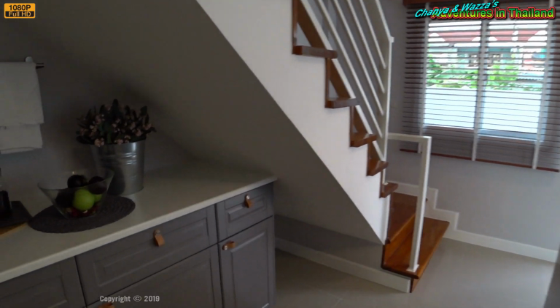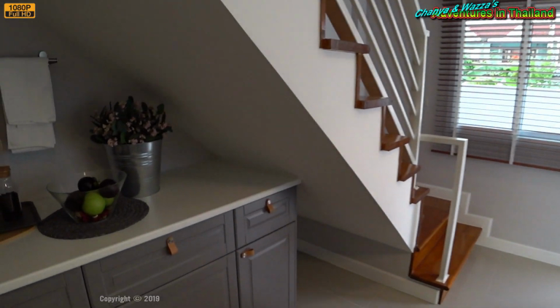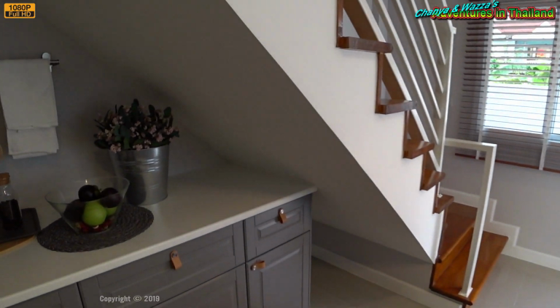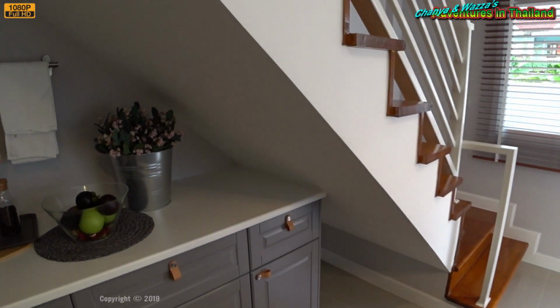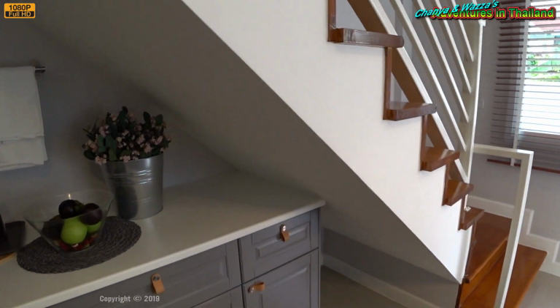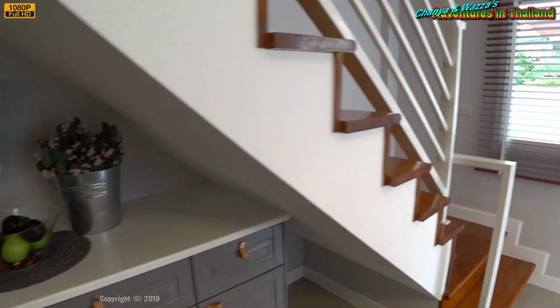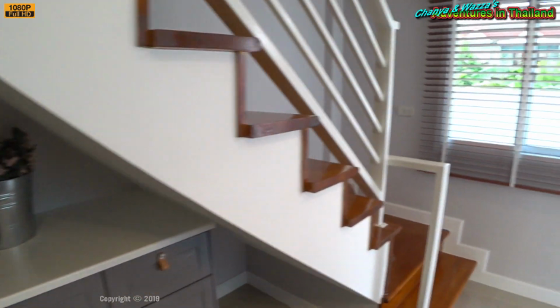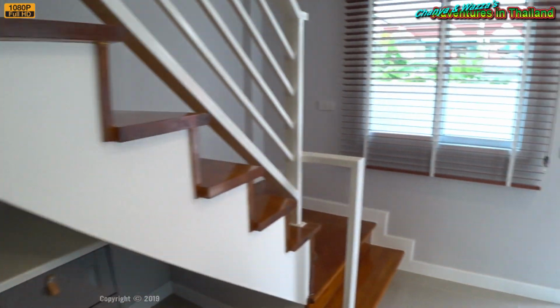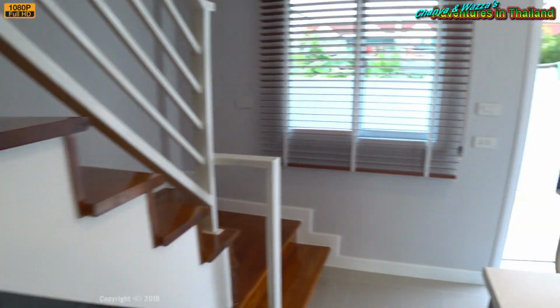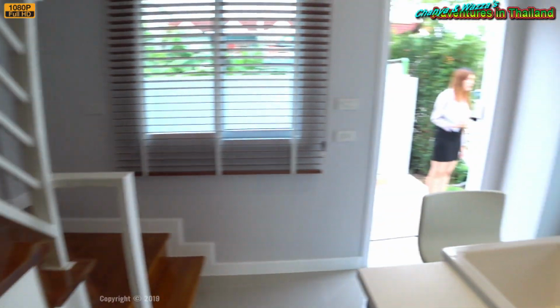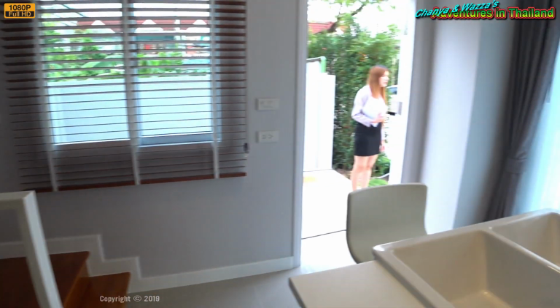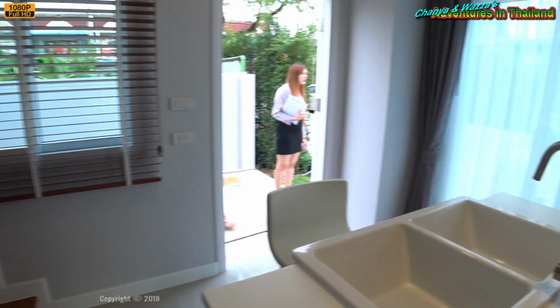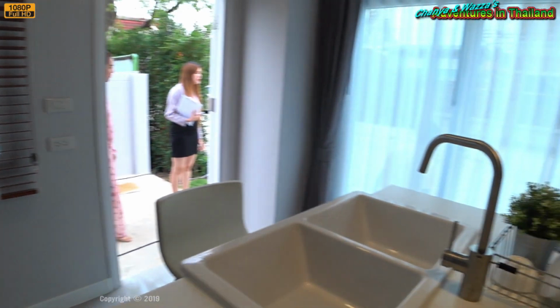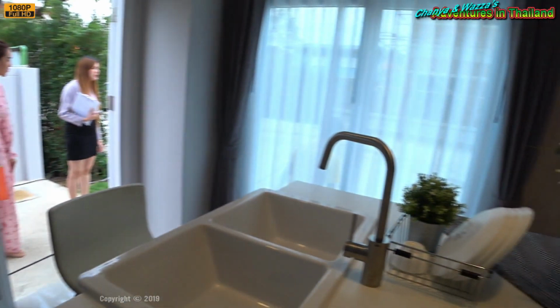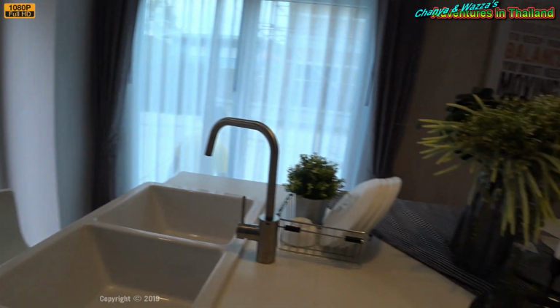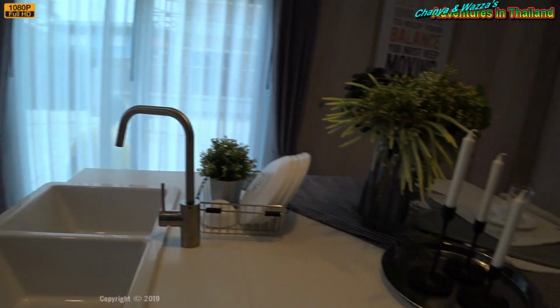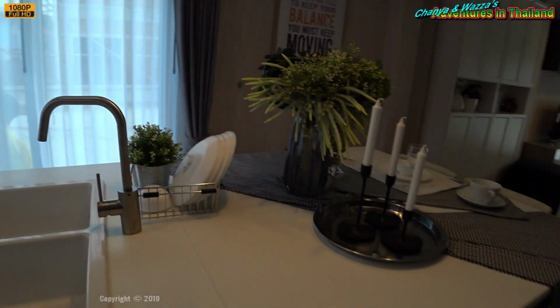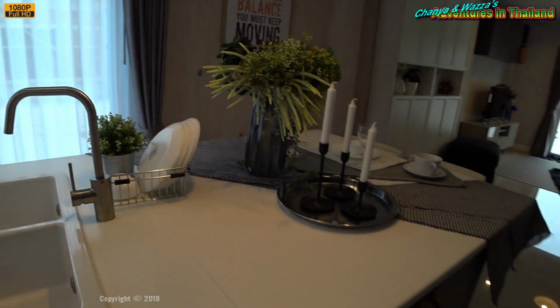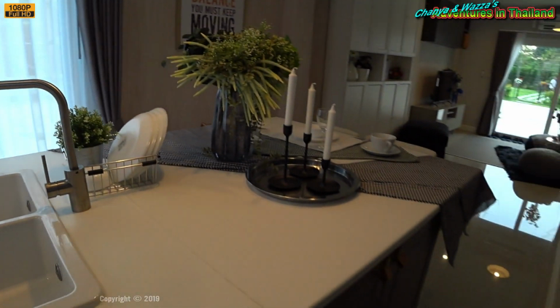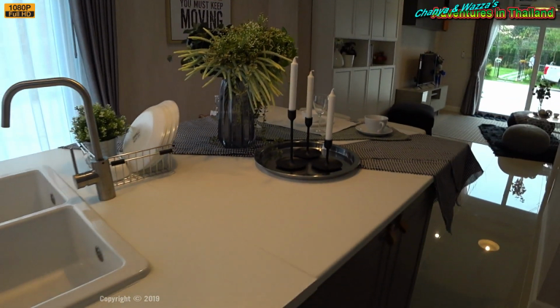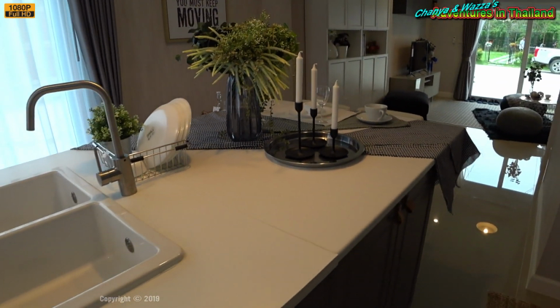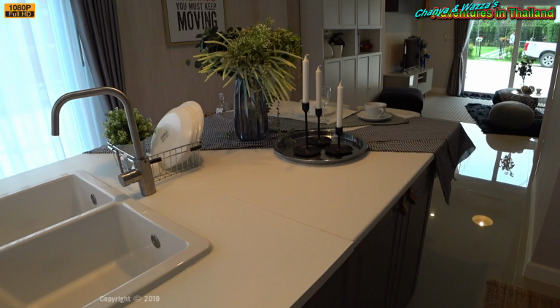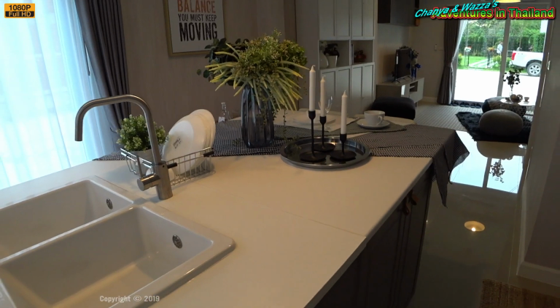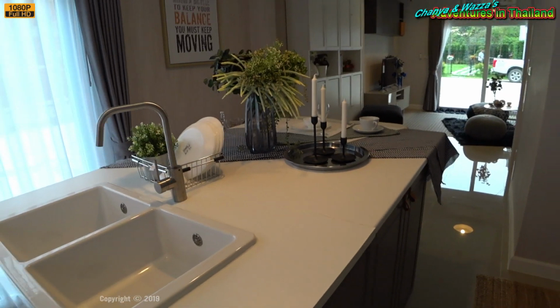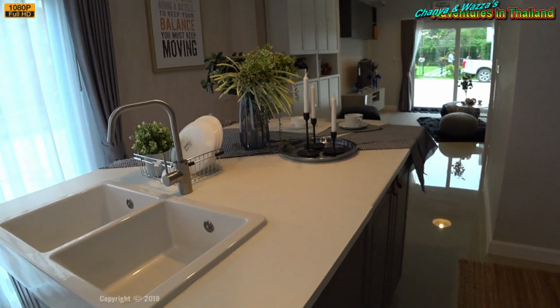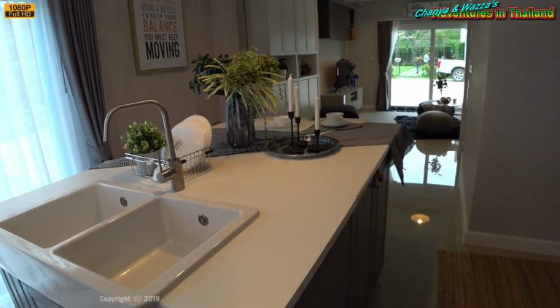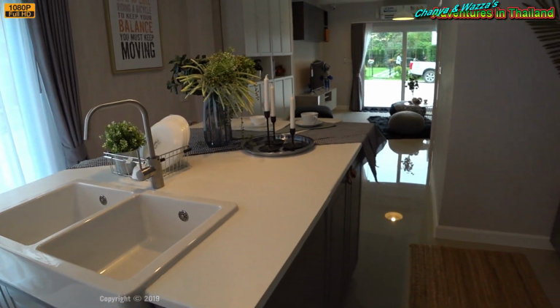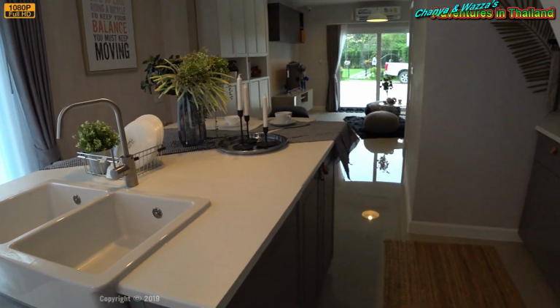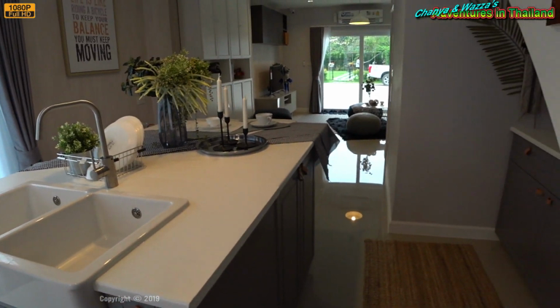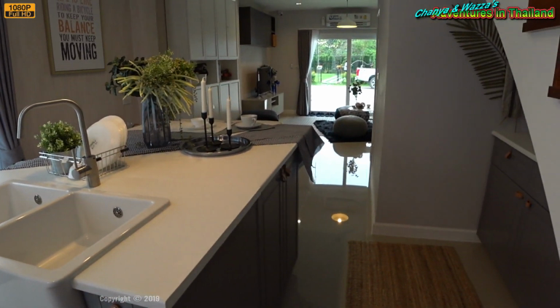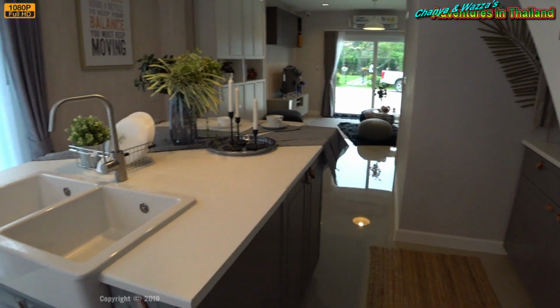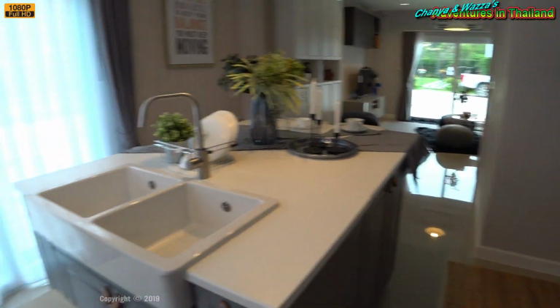There's a downstairs bathroom and a little kitchenette area. Not quite sure about this whole thing — looks a bit weird.